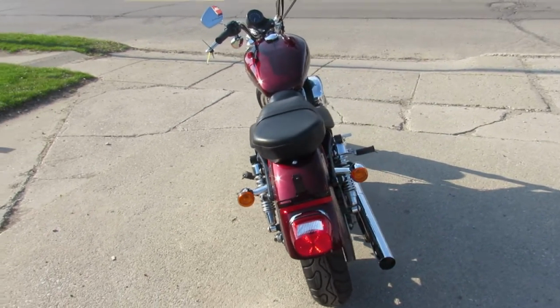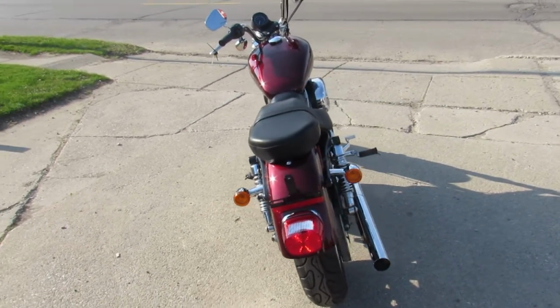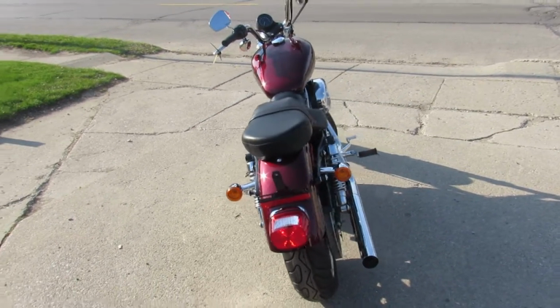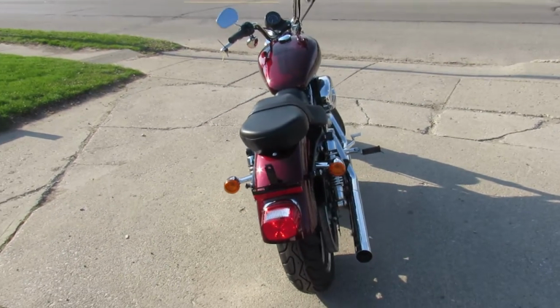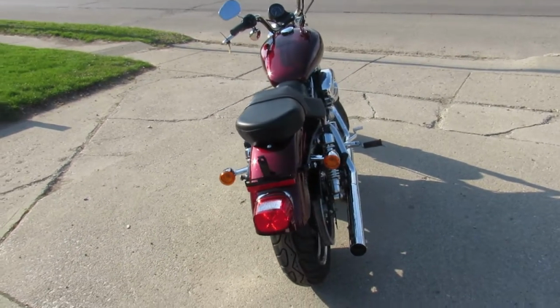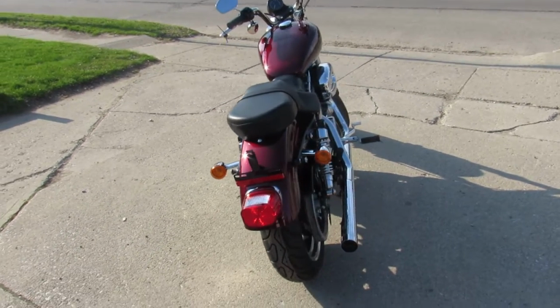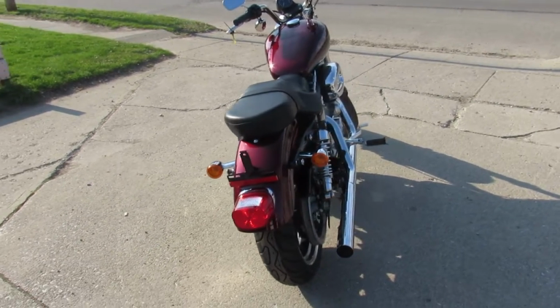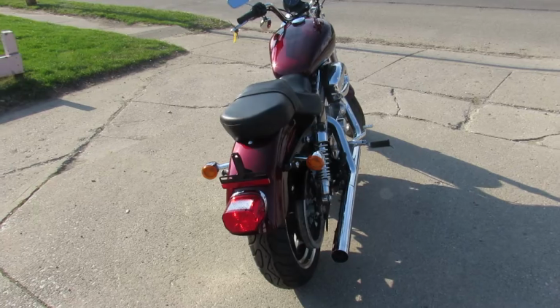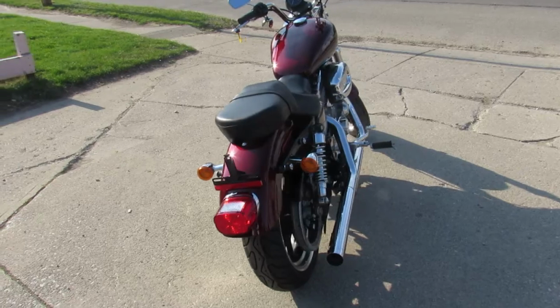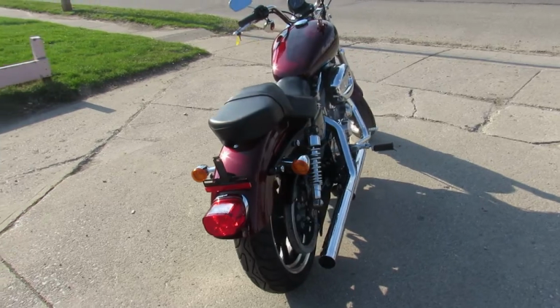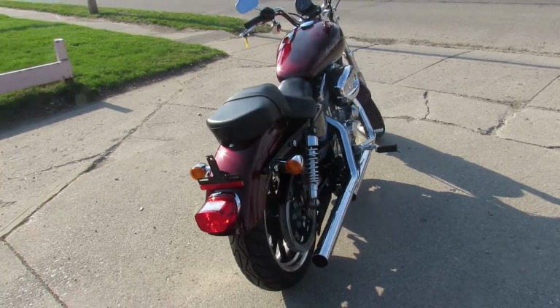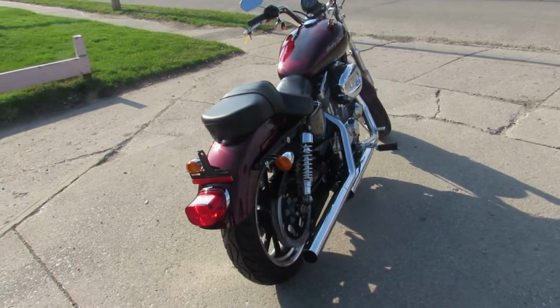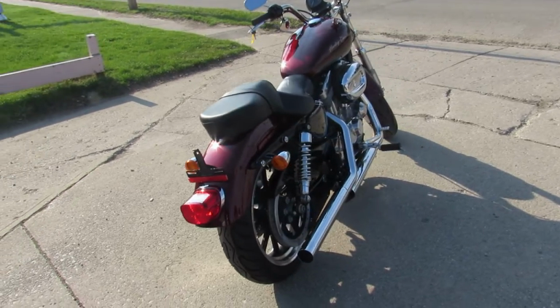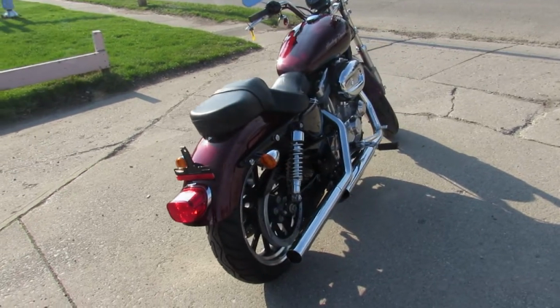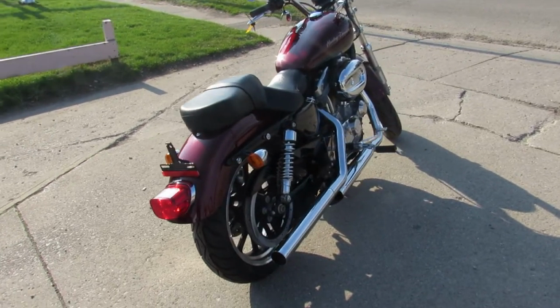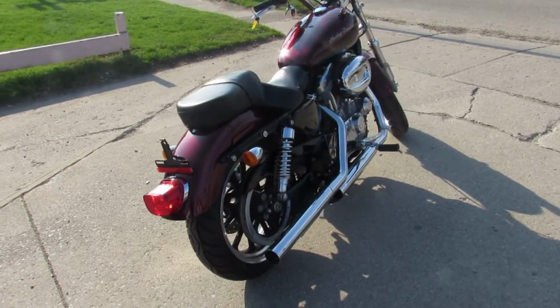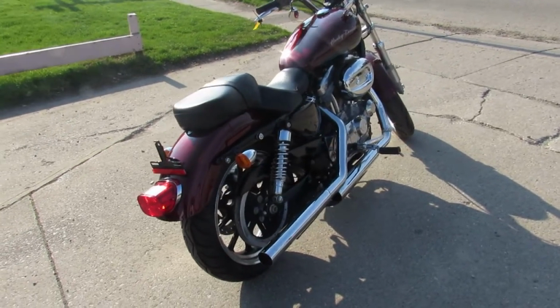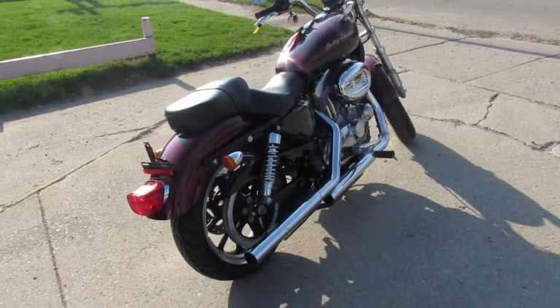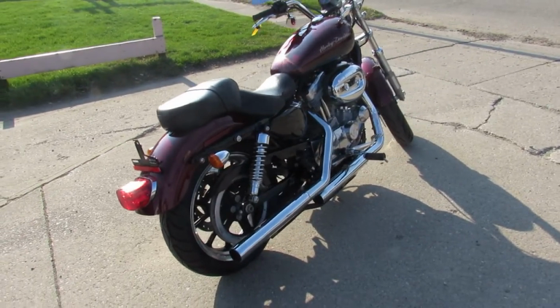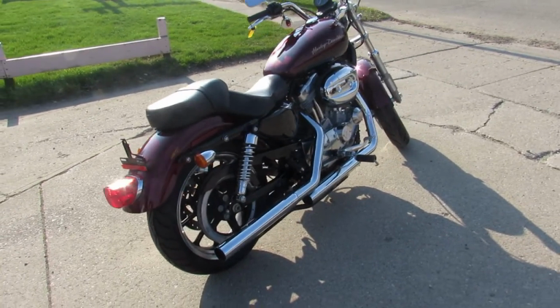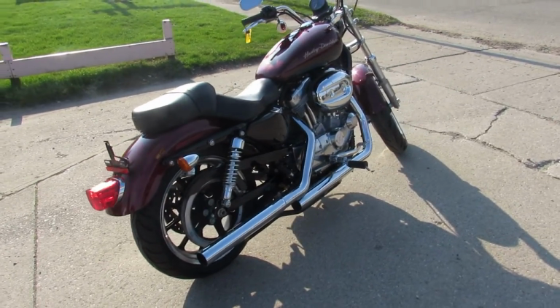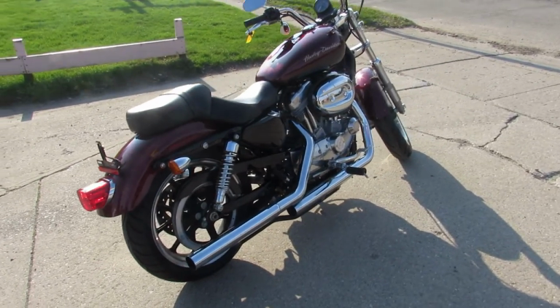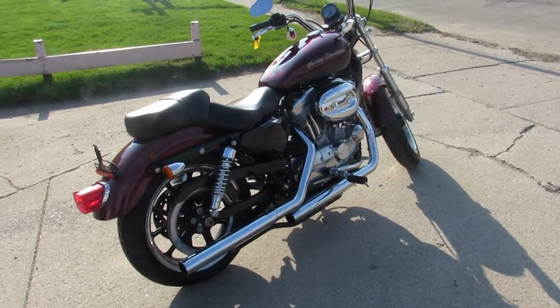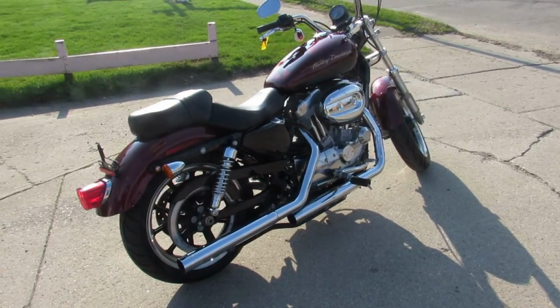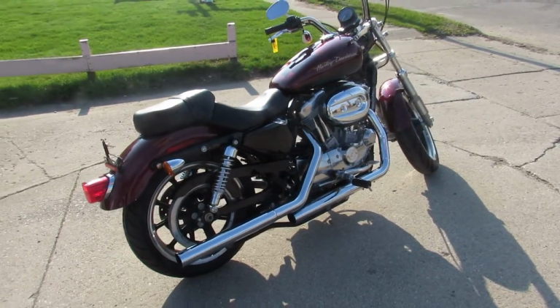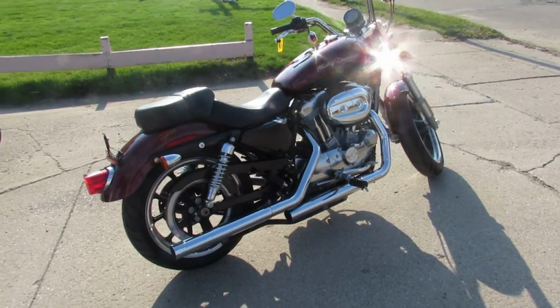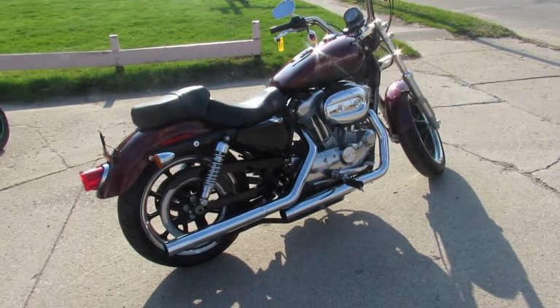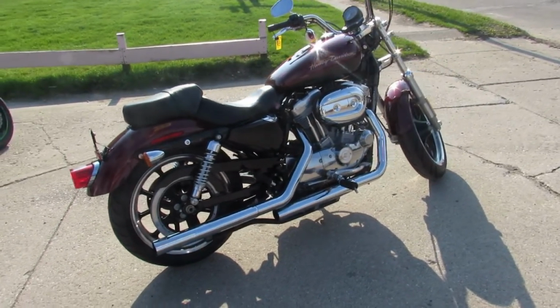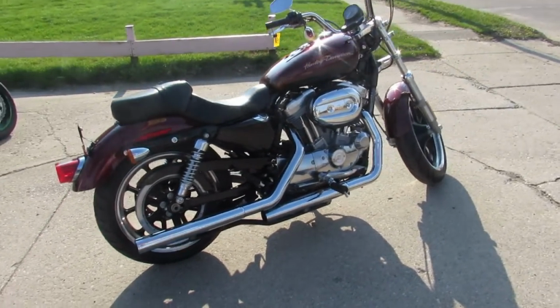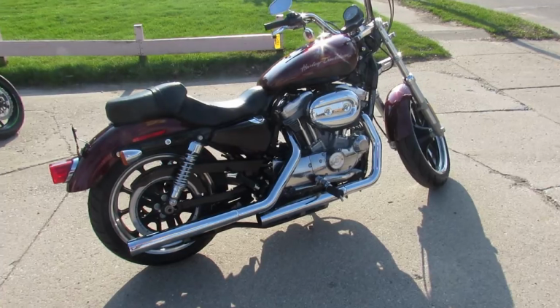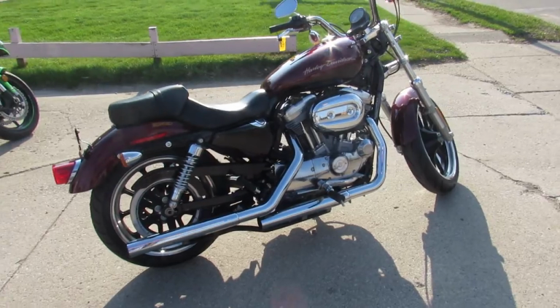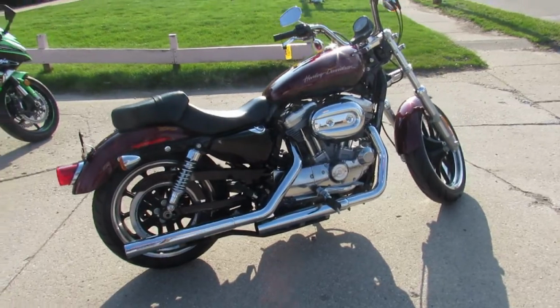It's got the dual Vance and Hines exhaust, which sounds great on these Sportsters. You guys can buy with confidence — one nice looking 883 Sportster.